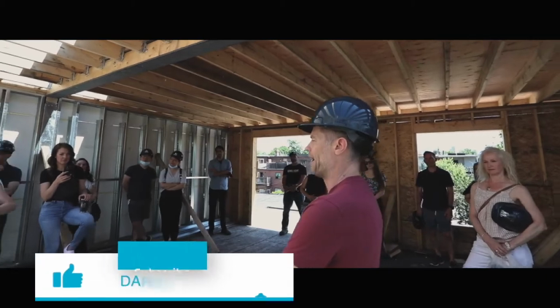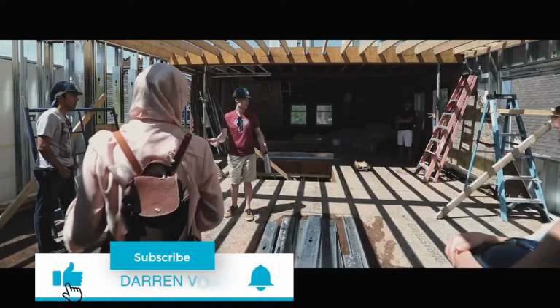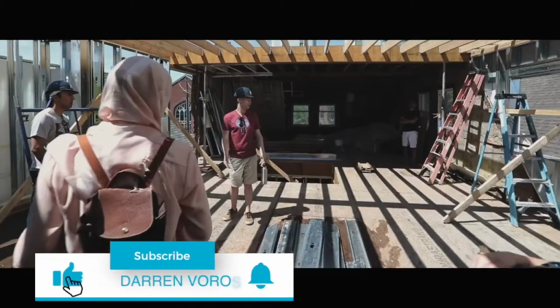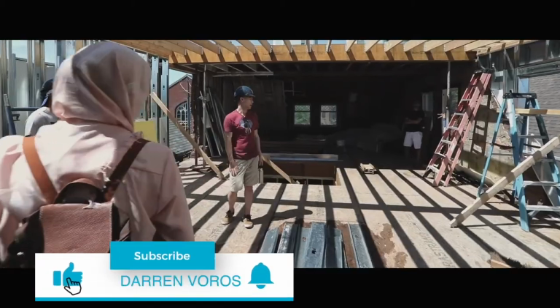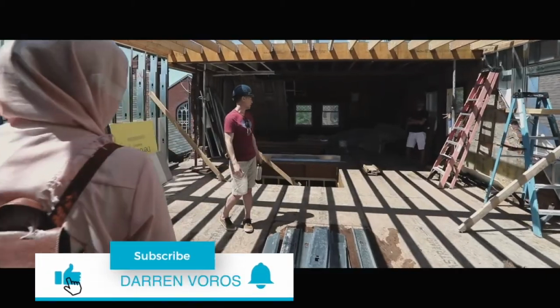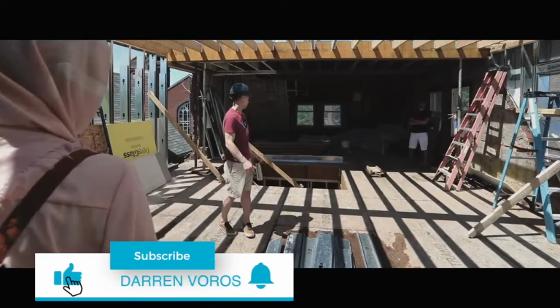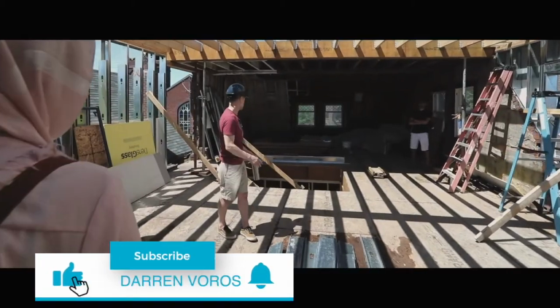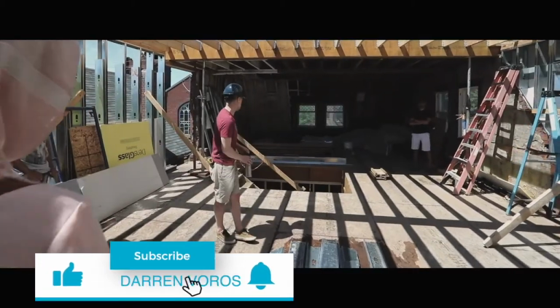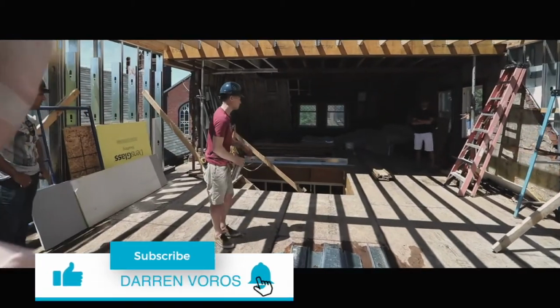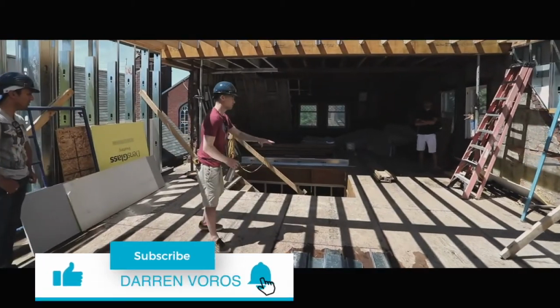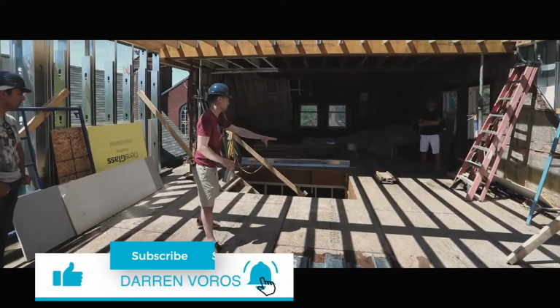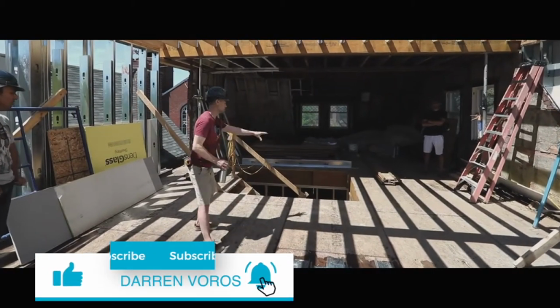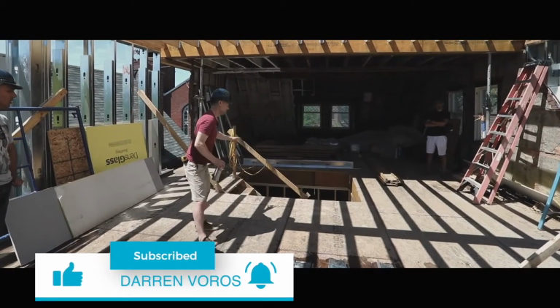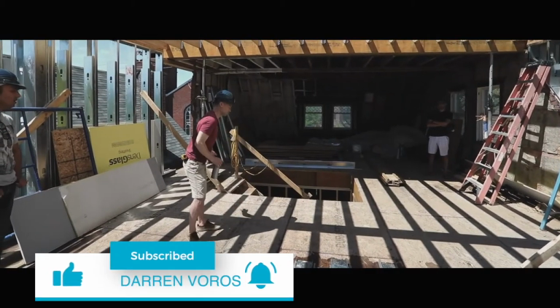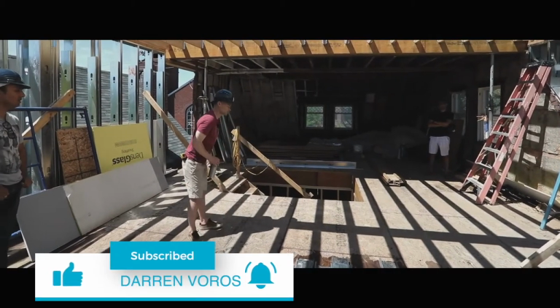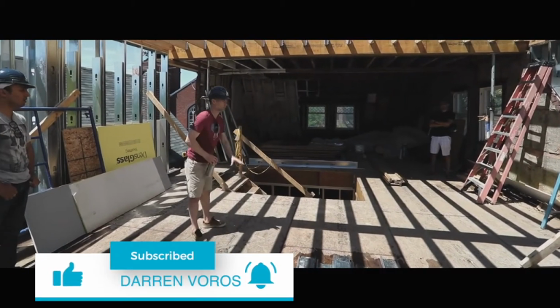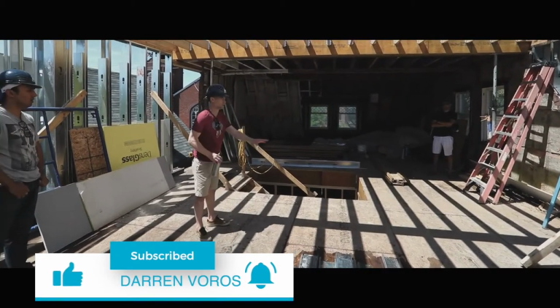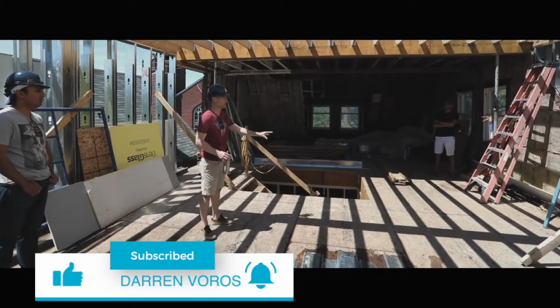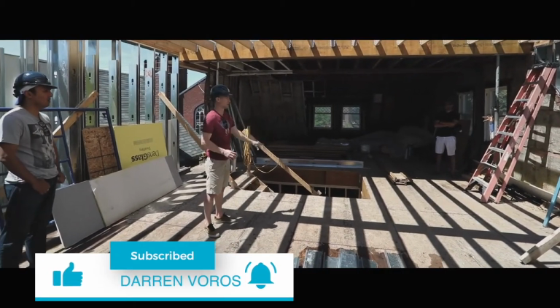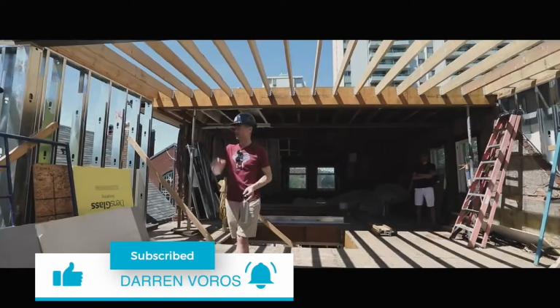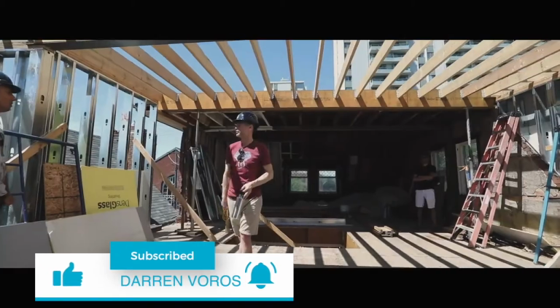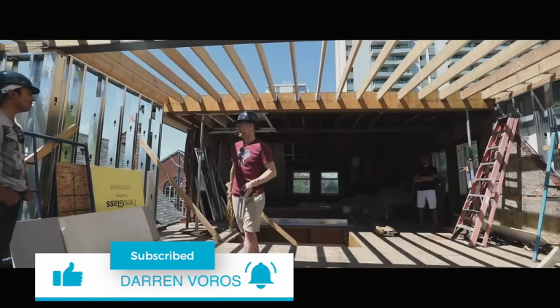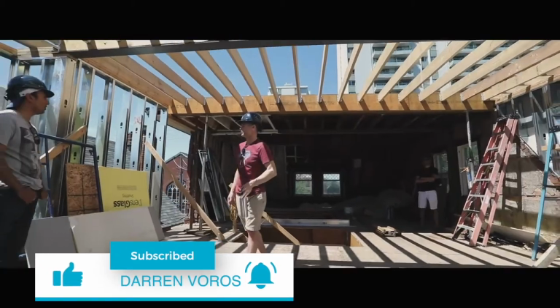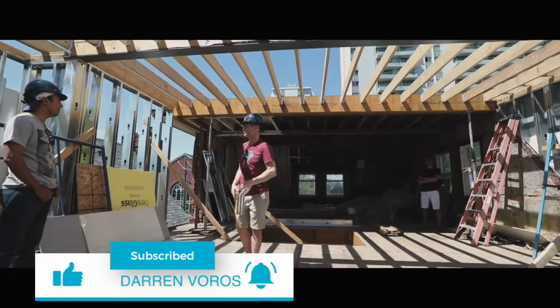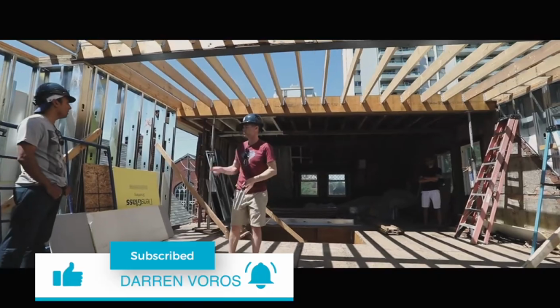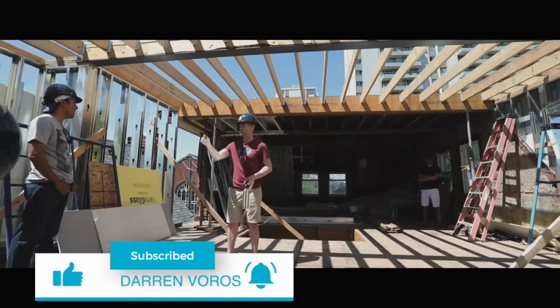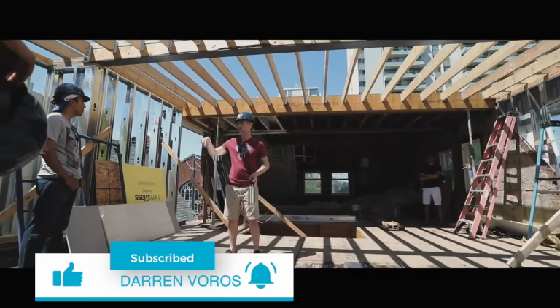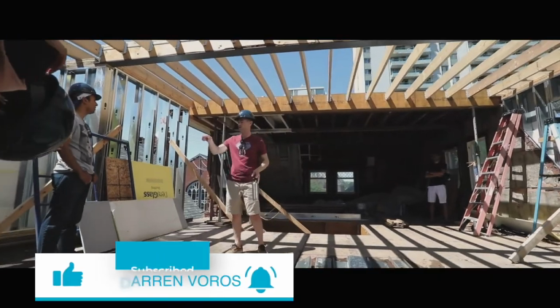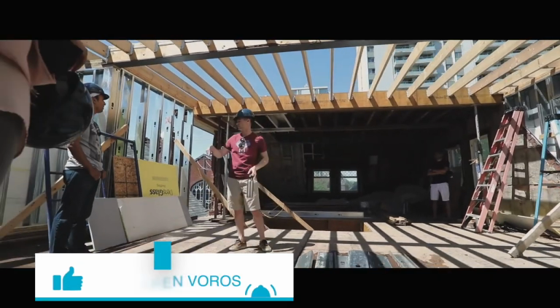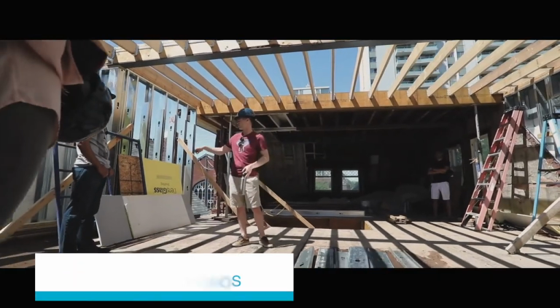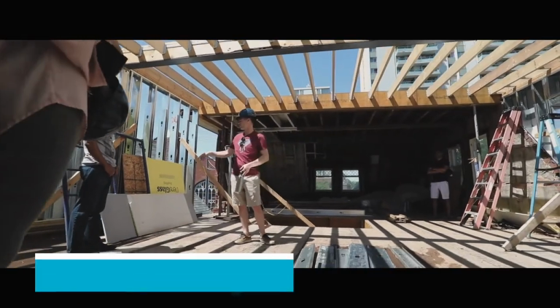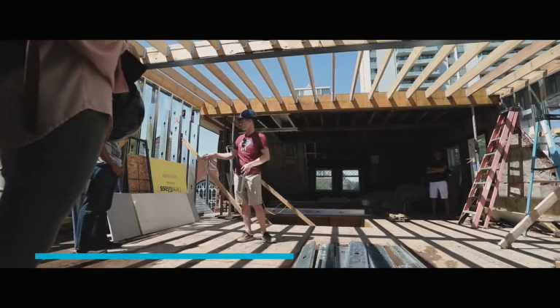Darren Voros here. My mission is to help you reduce your real estate education time from months to minutes. Subscribe not to miss what's coming.